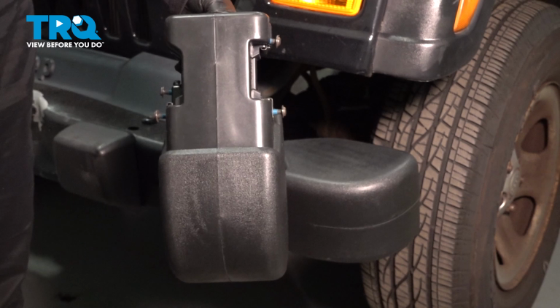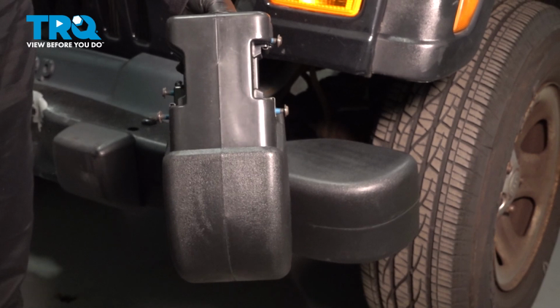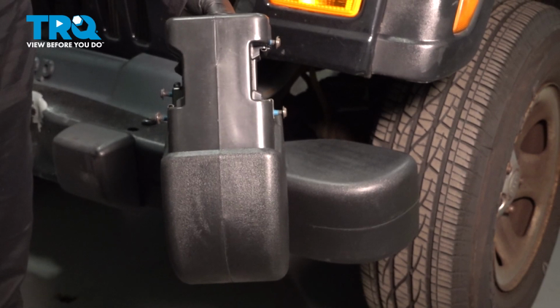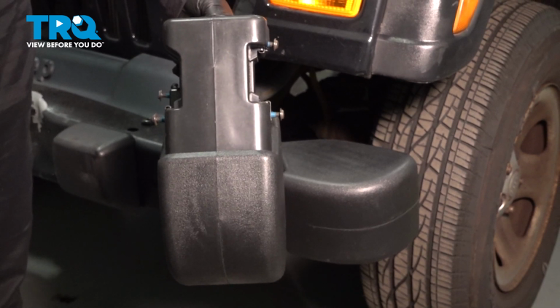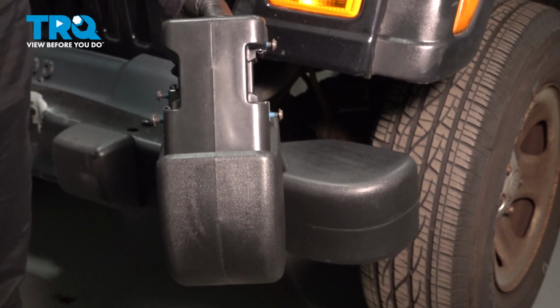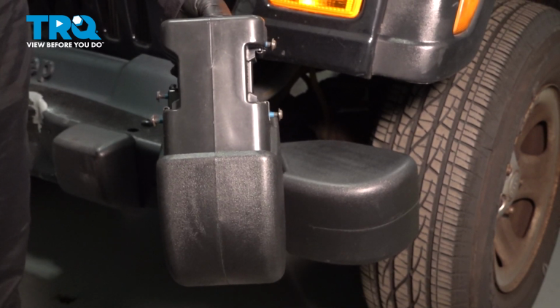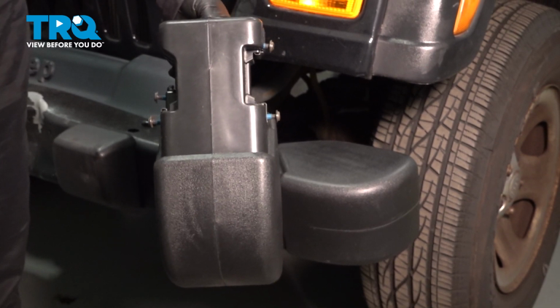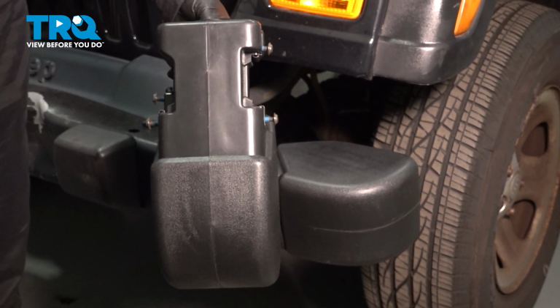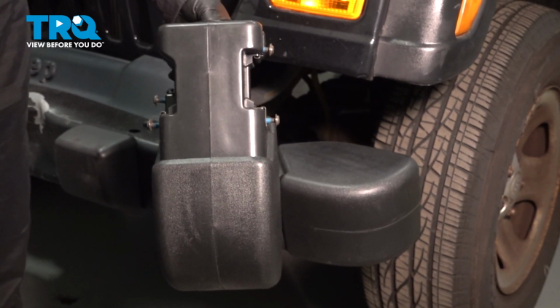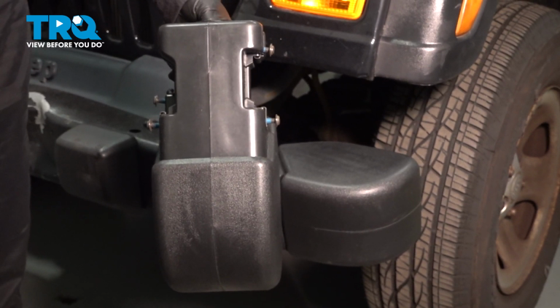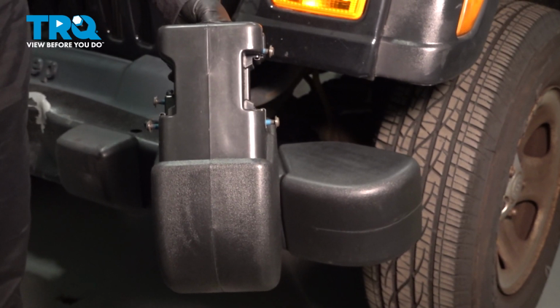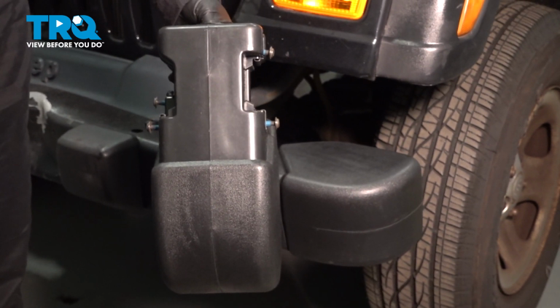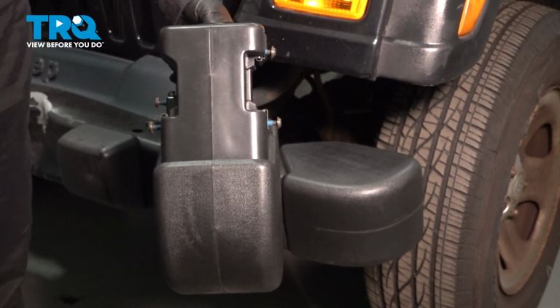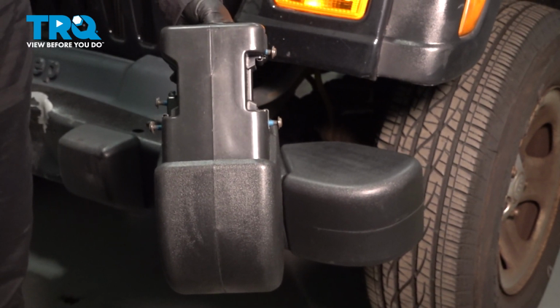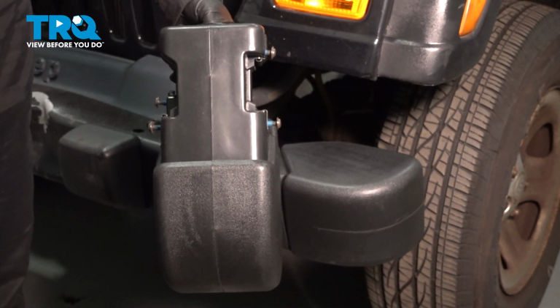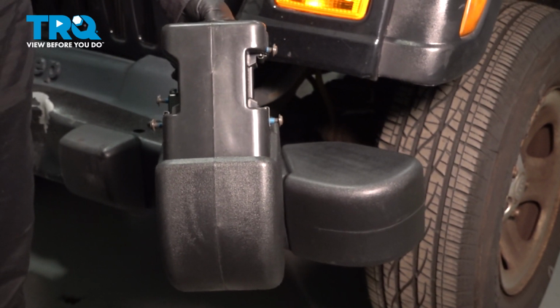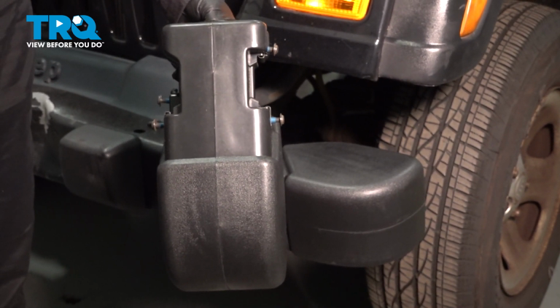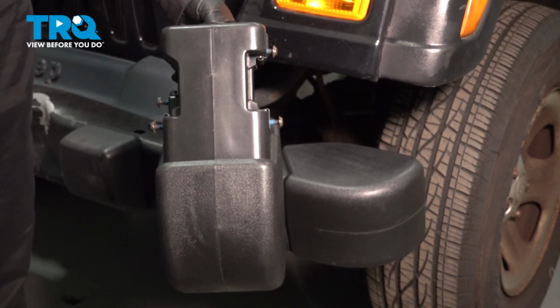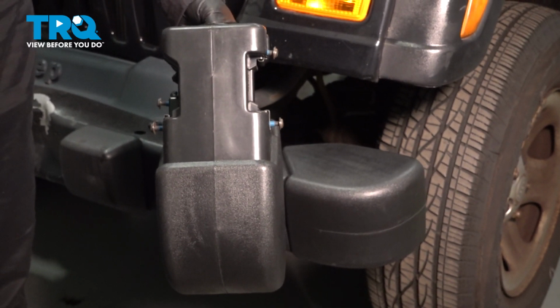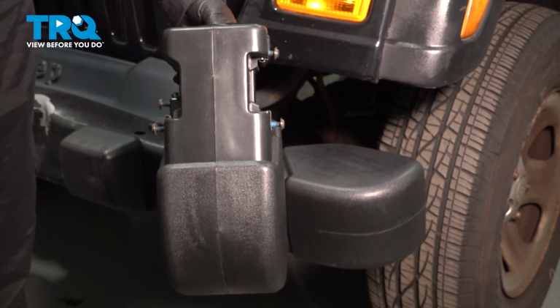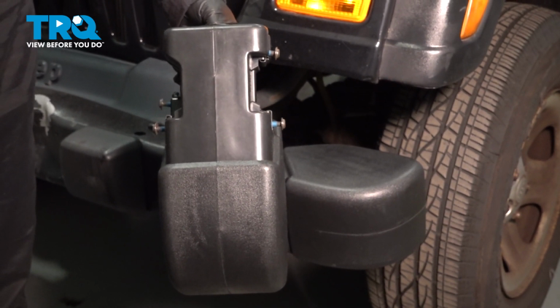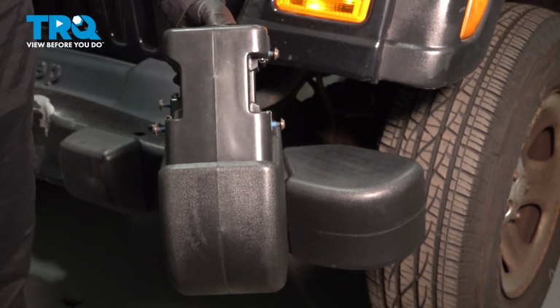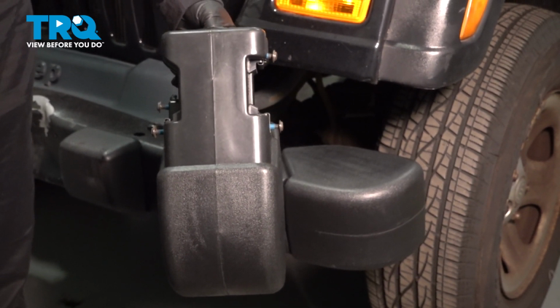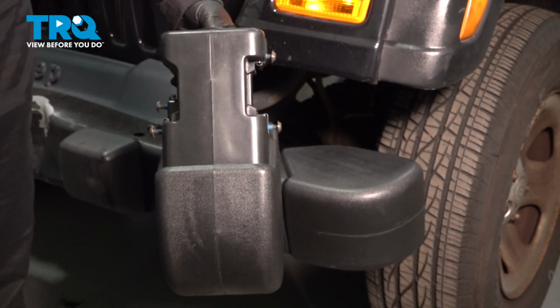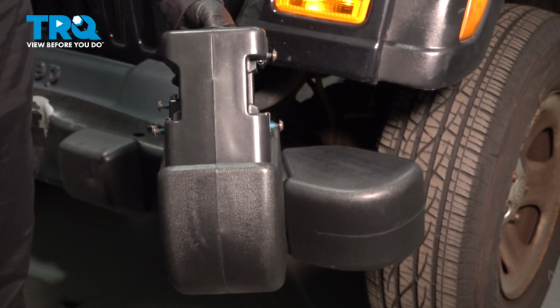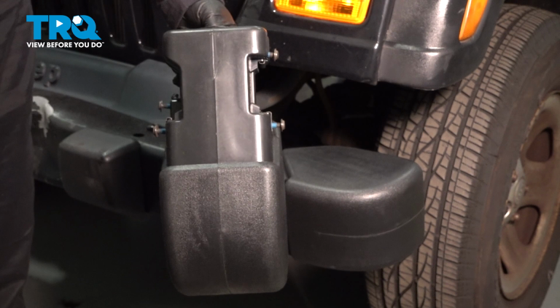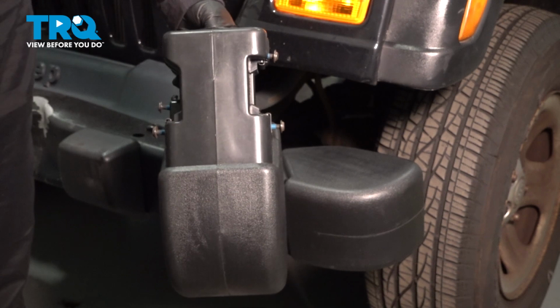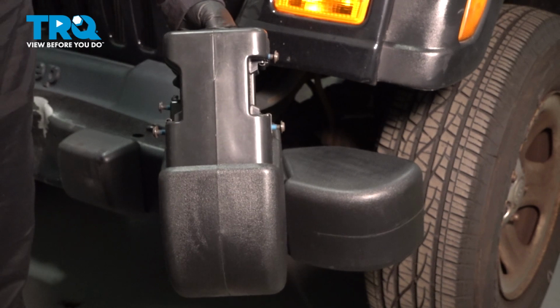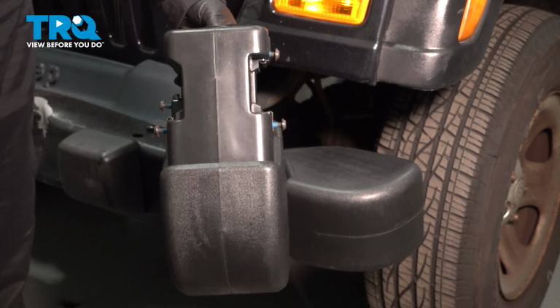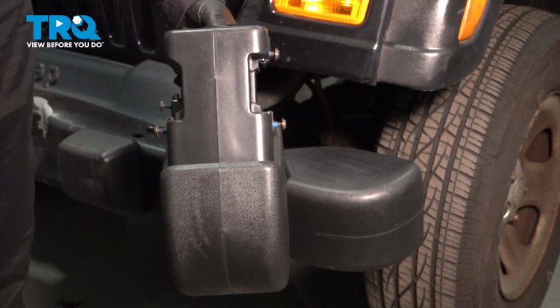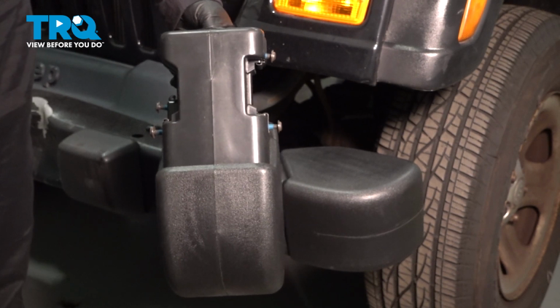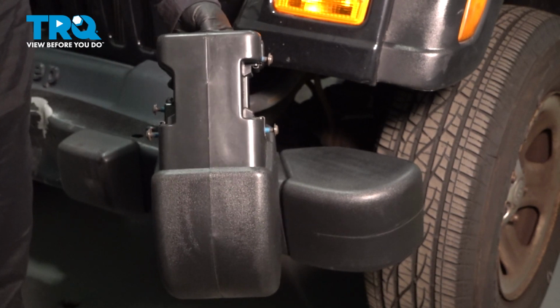In this video, I'm going to show you how to remove and replace the corner end bumpers on the front bumper of a Jeep Wrangler.